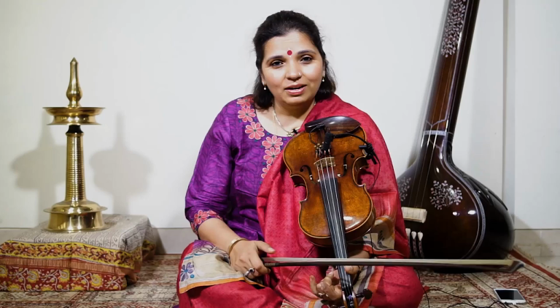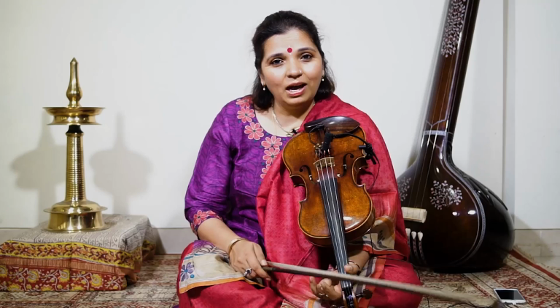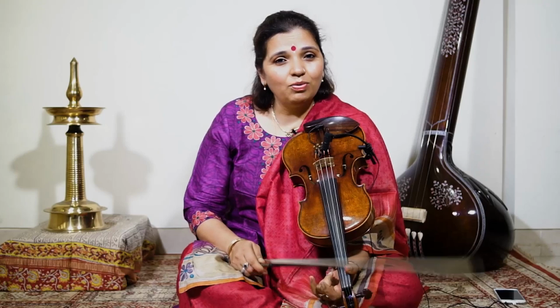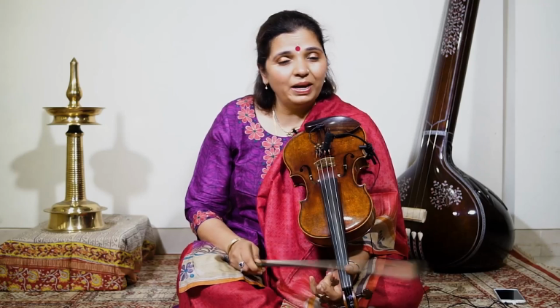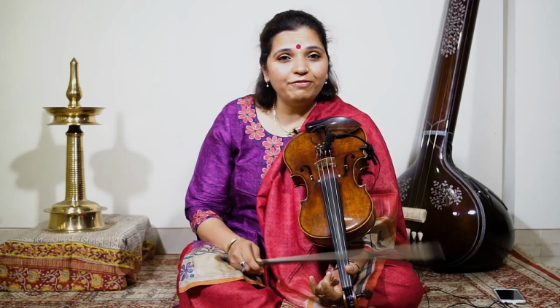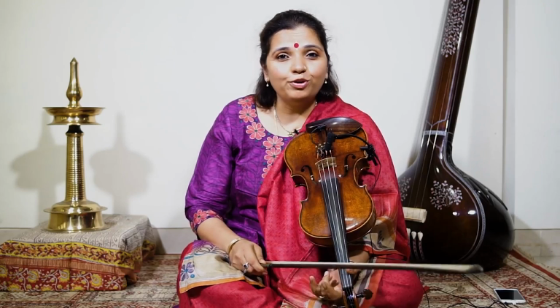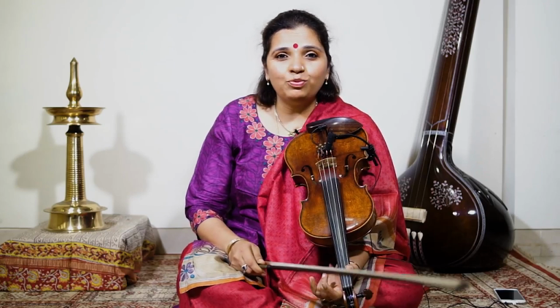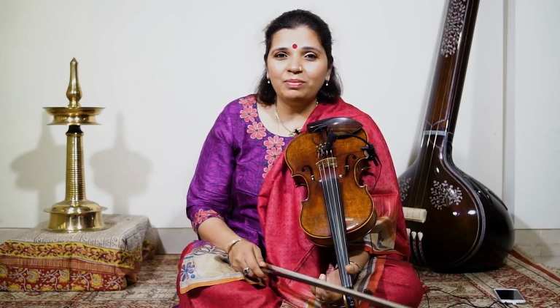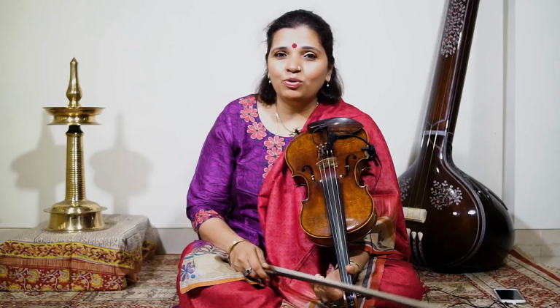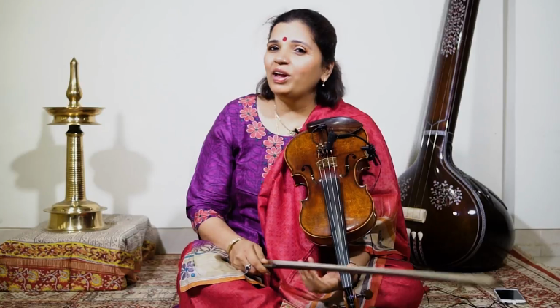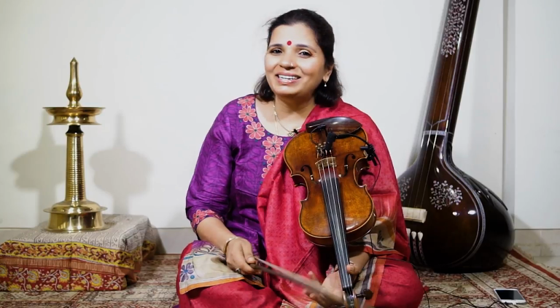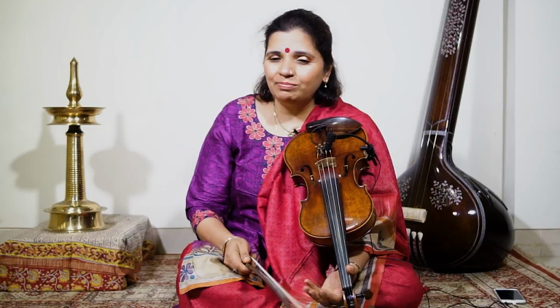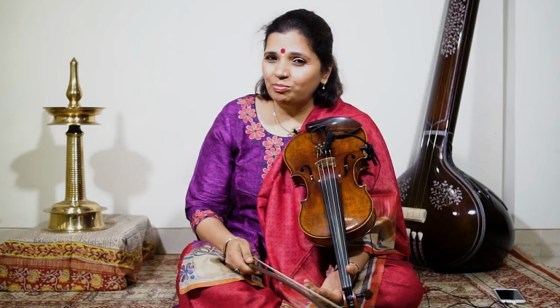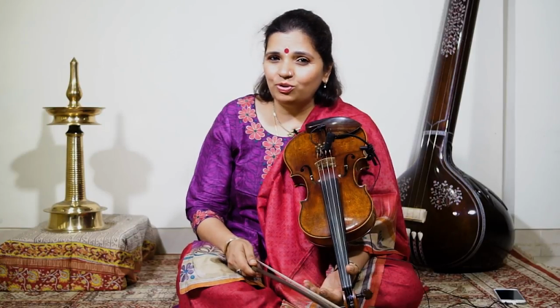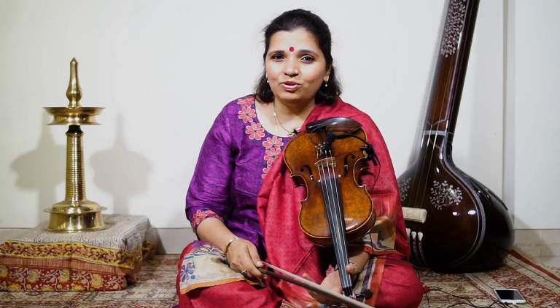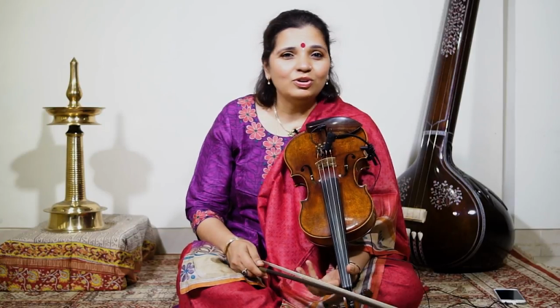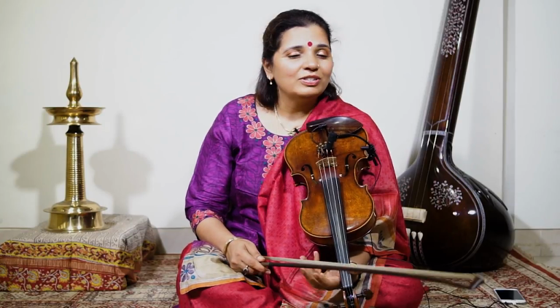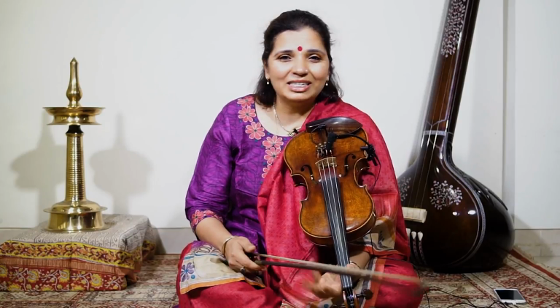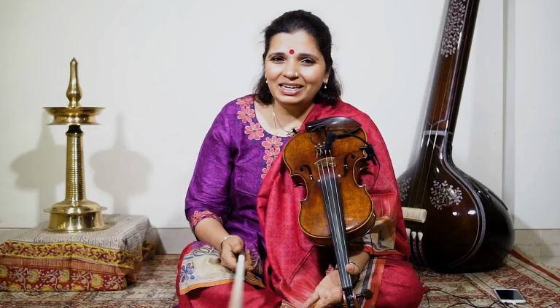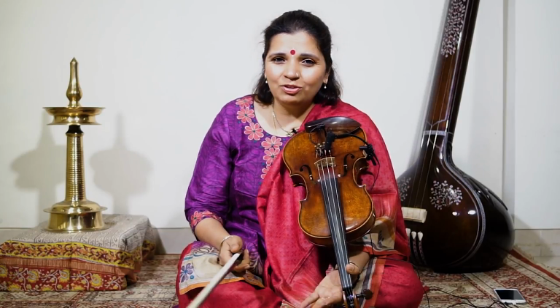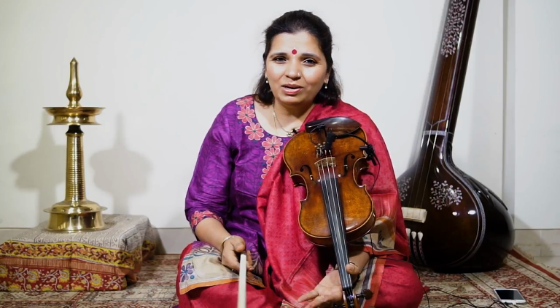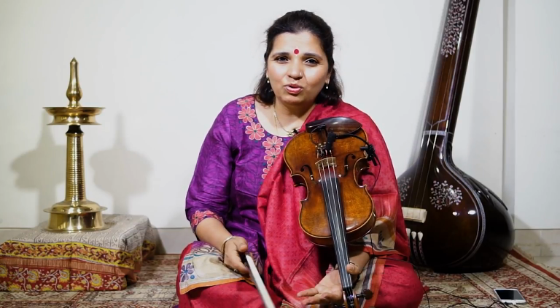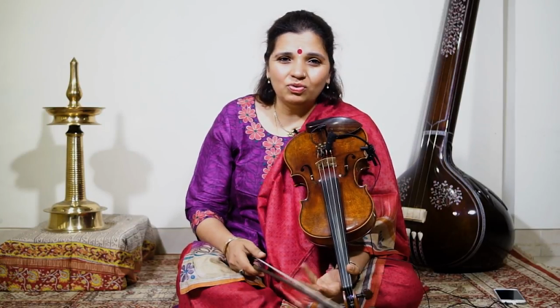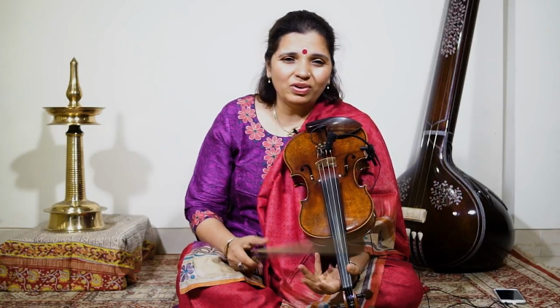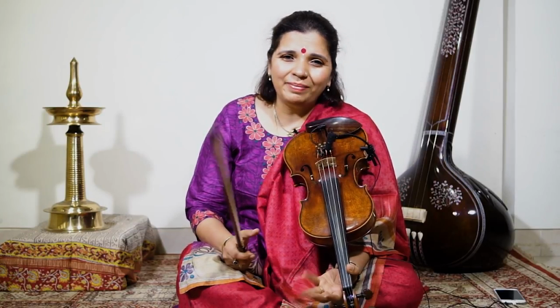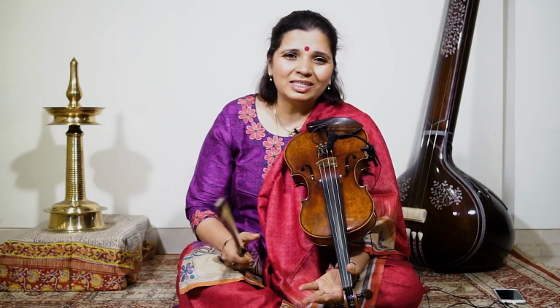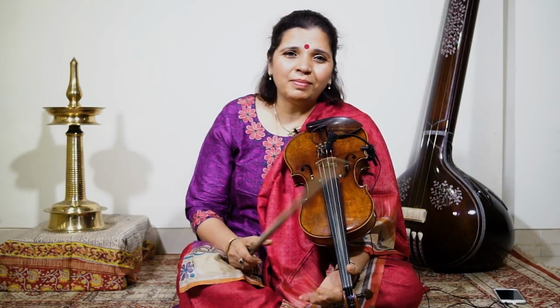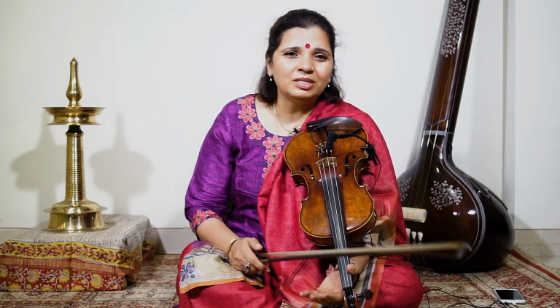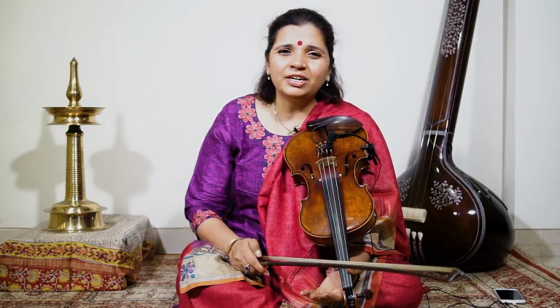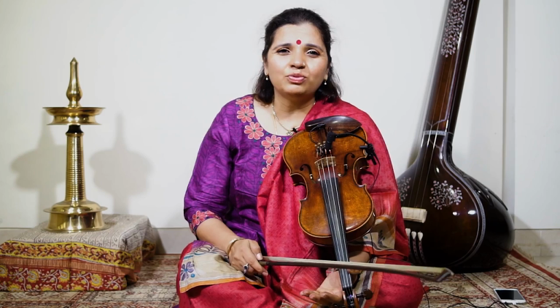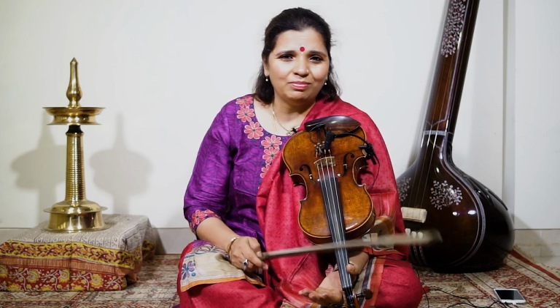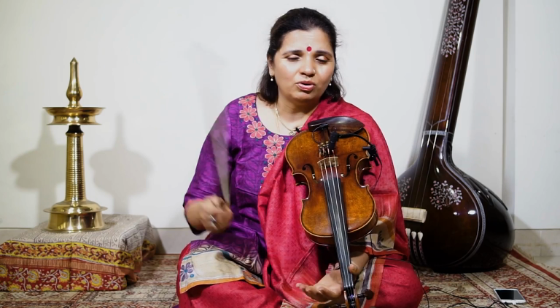Now play four in one bow, eight in one bow, sixteen in one bow. Maximum is thirty-two in a bow.